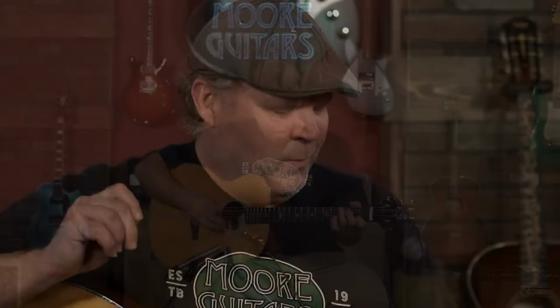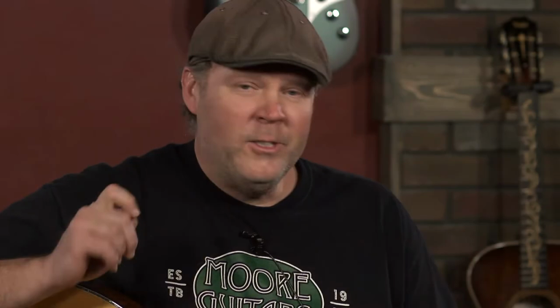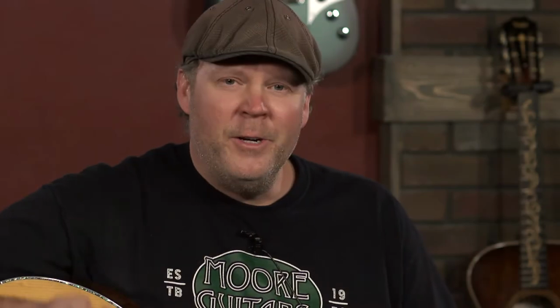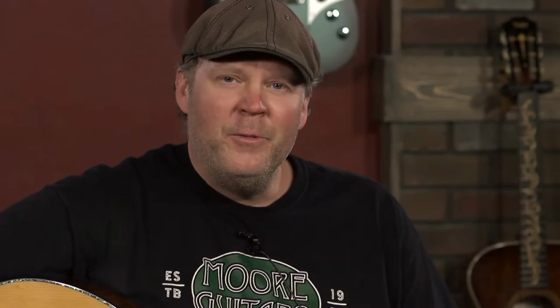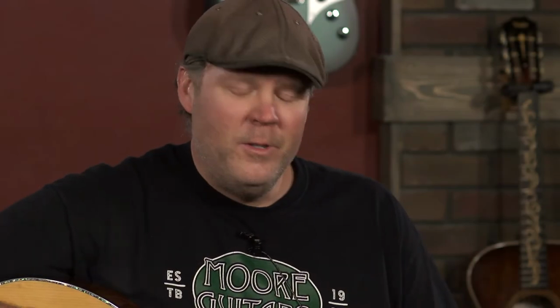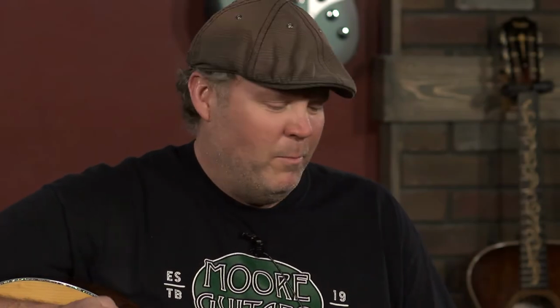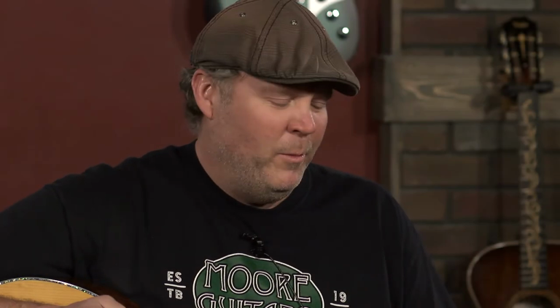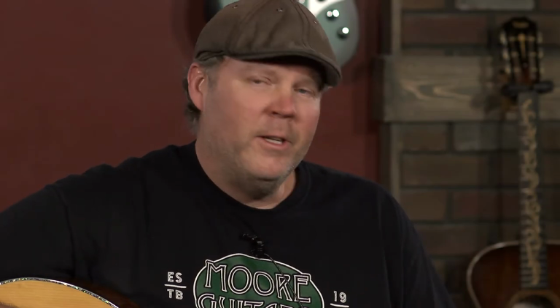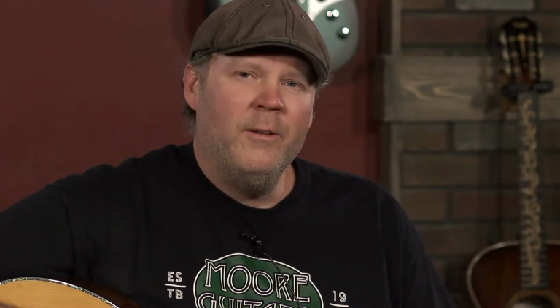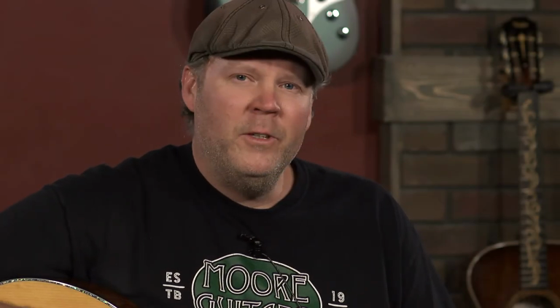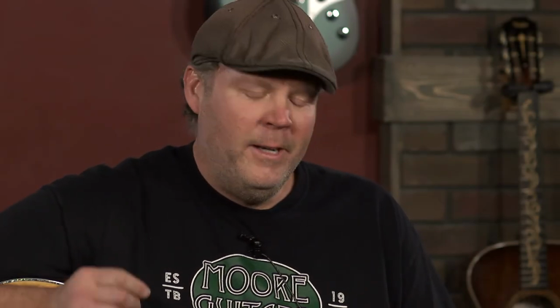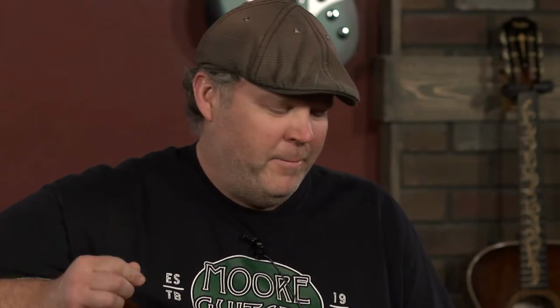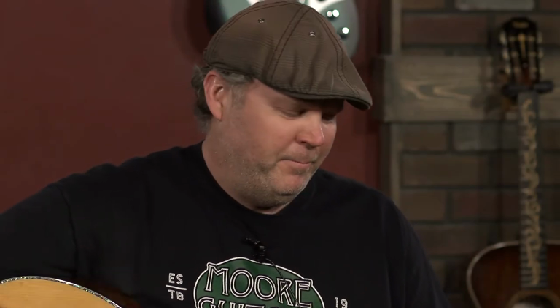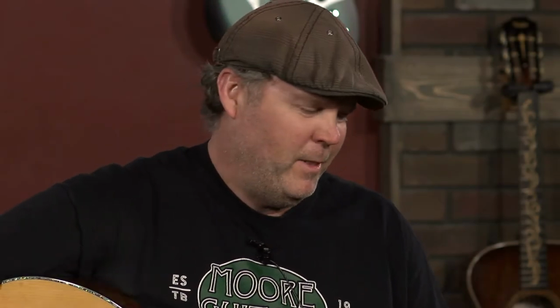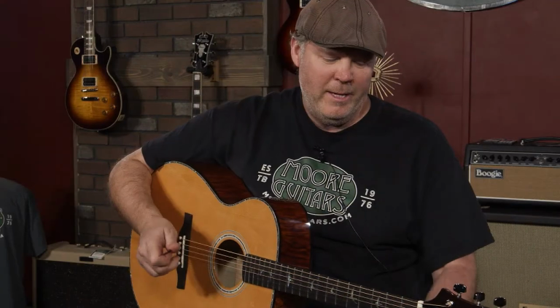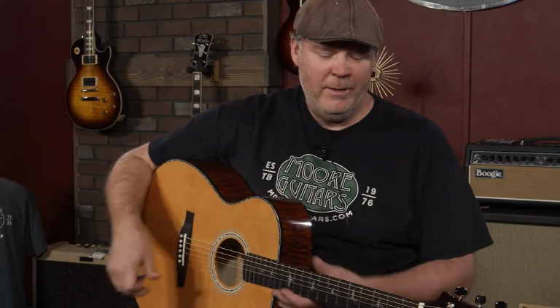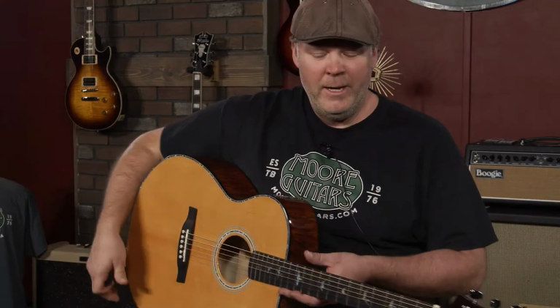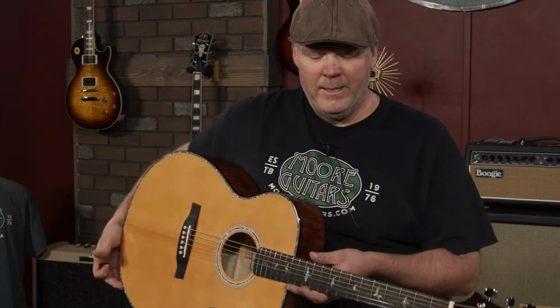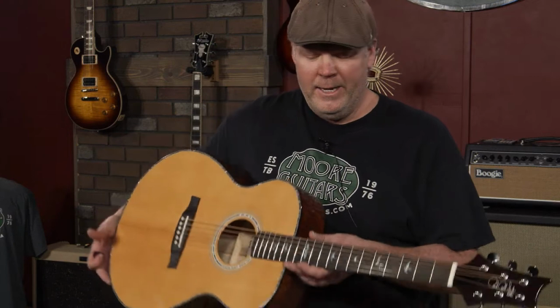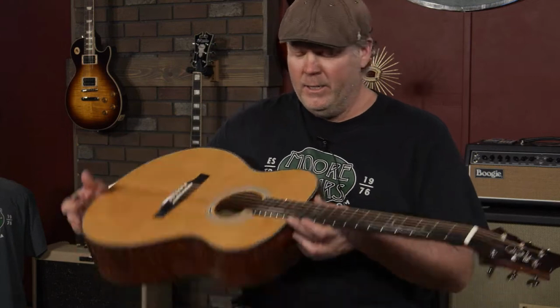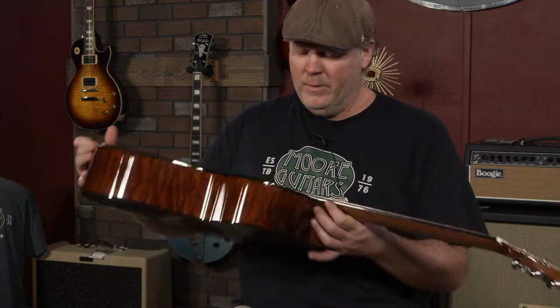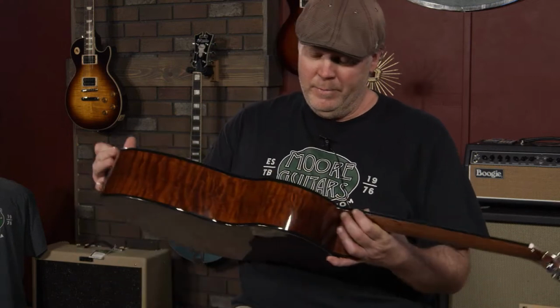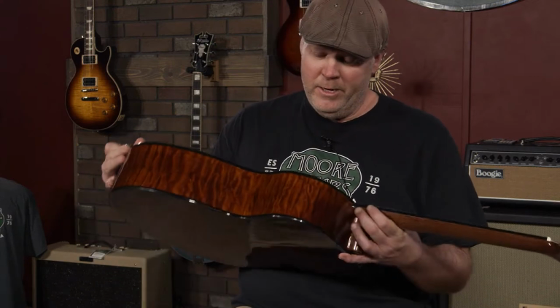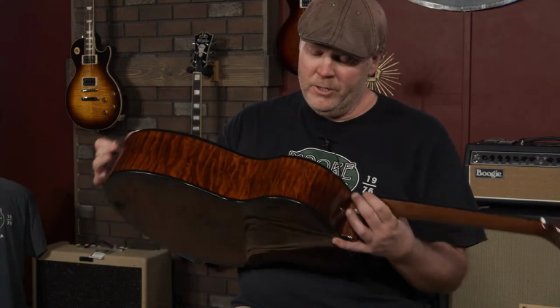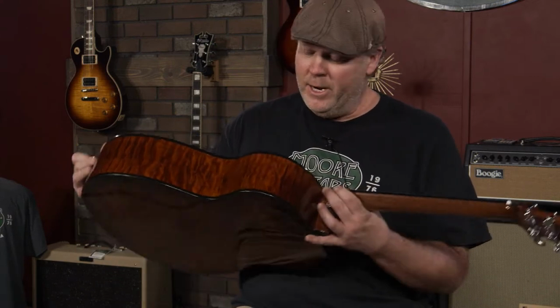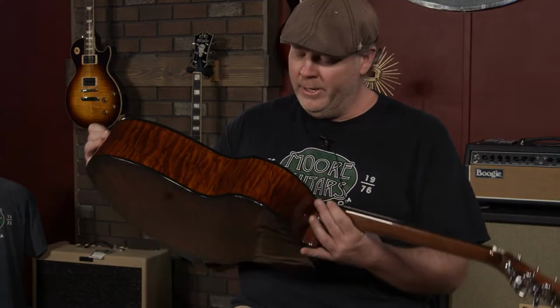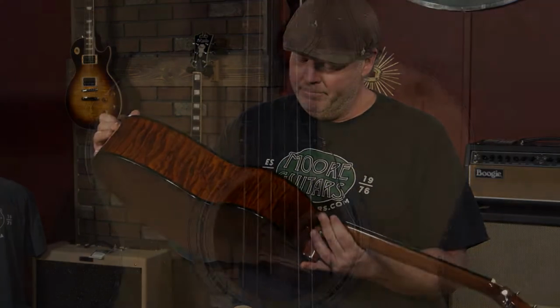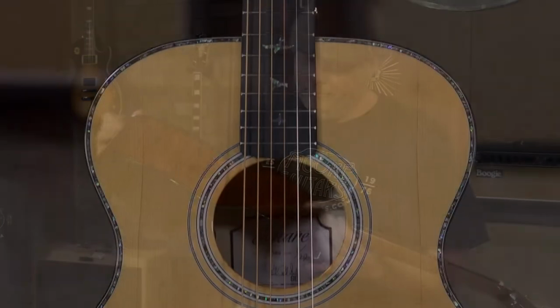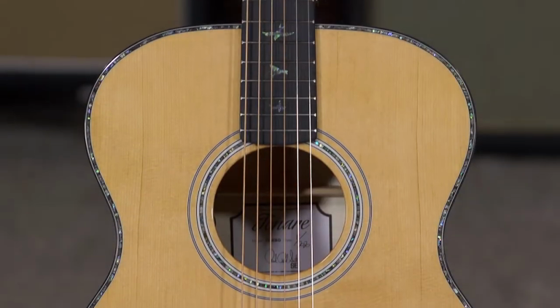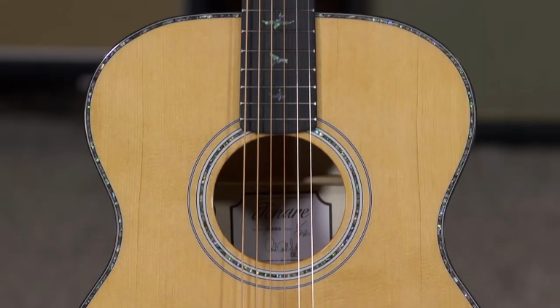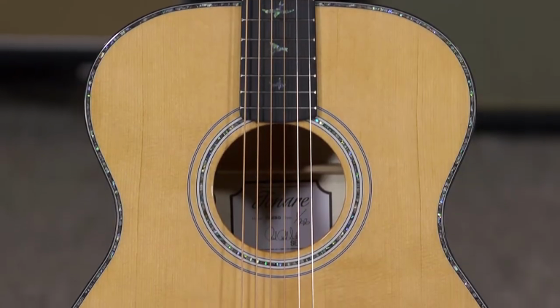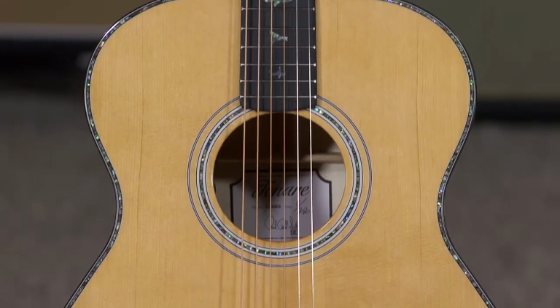Hey, everybody. This is Jeremy from Moore Music in Evansville, Indiana. Today I've got a PRS Tenari T55.